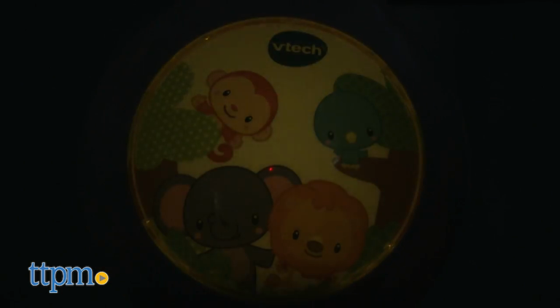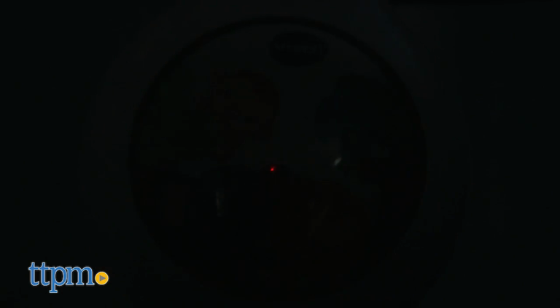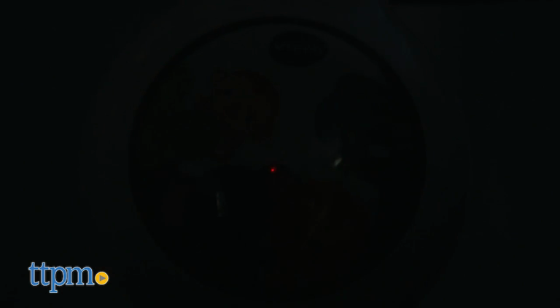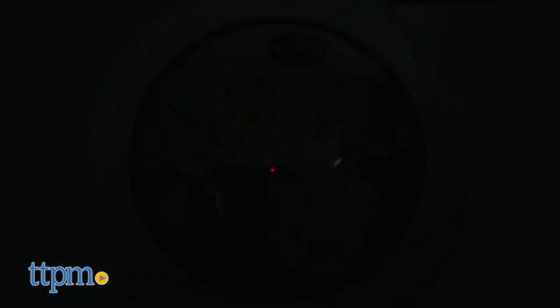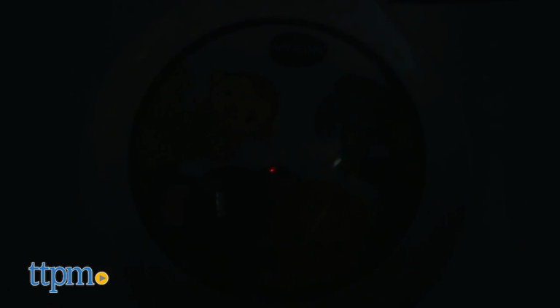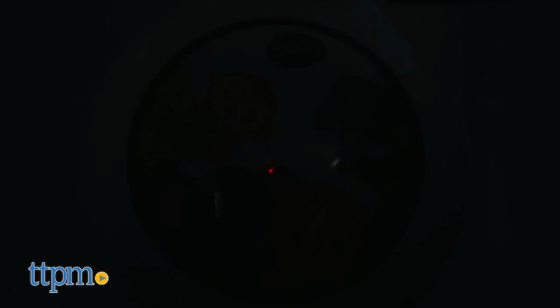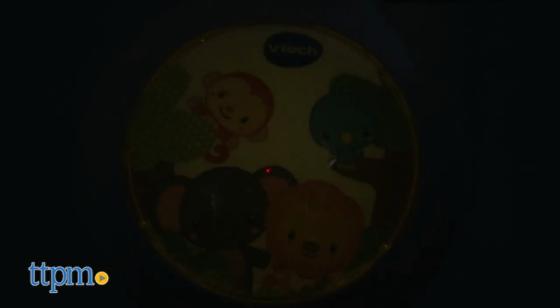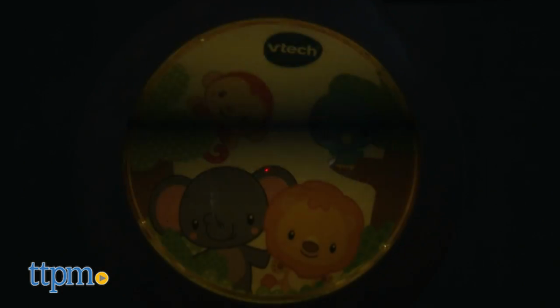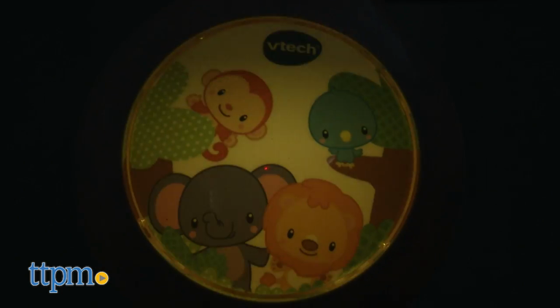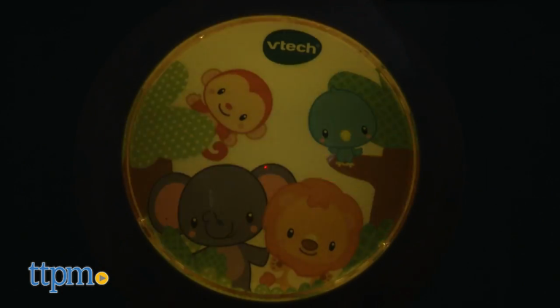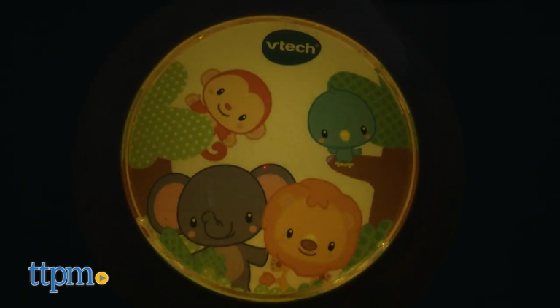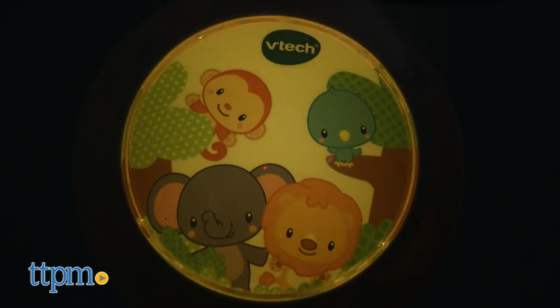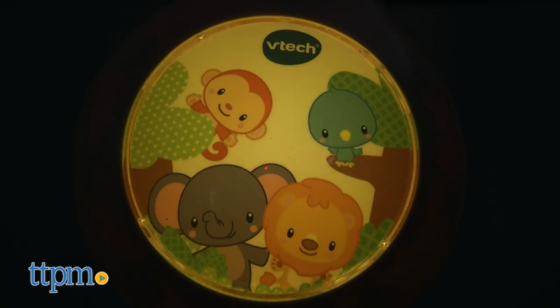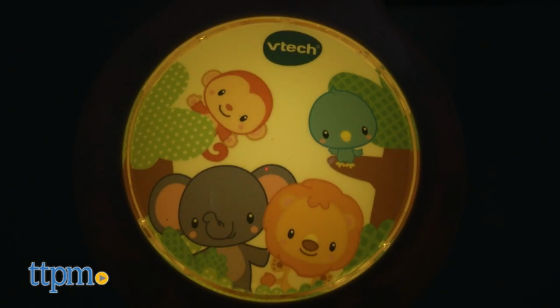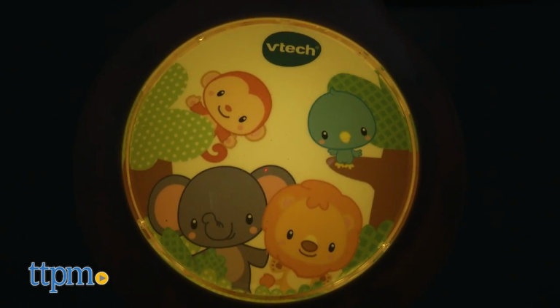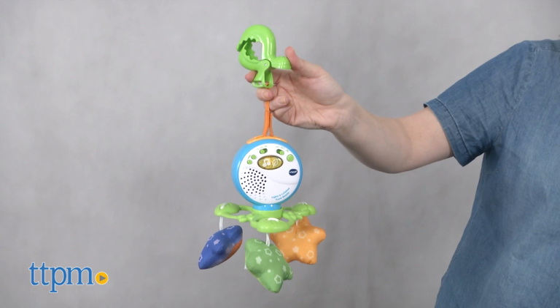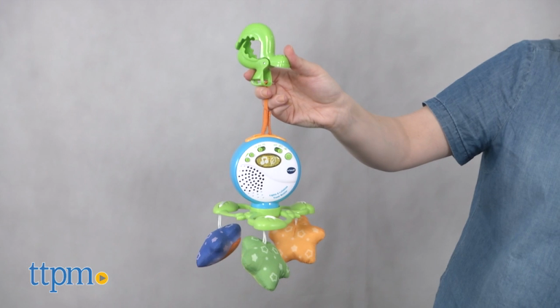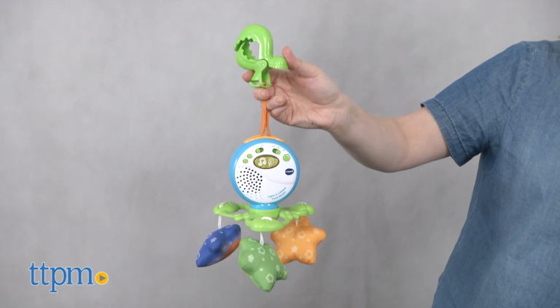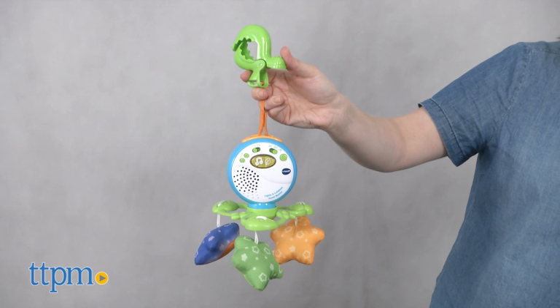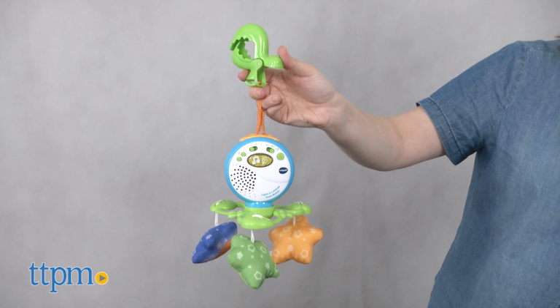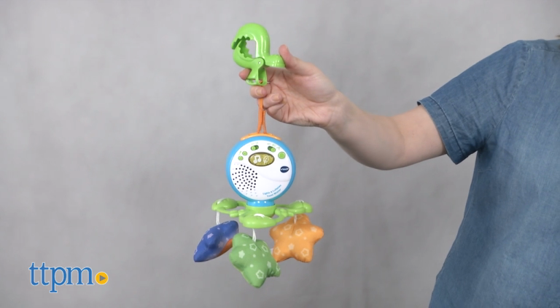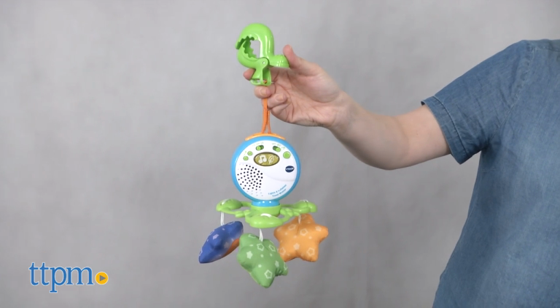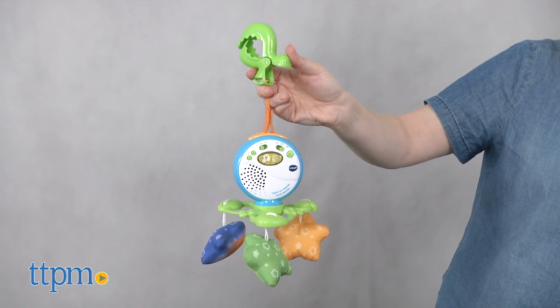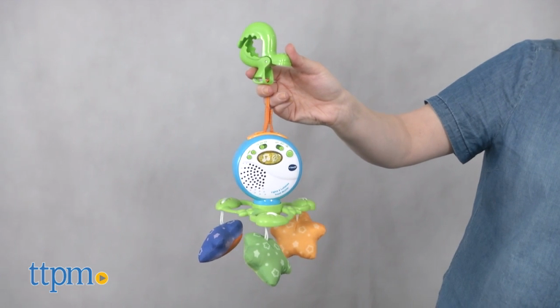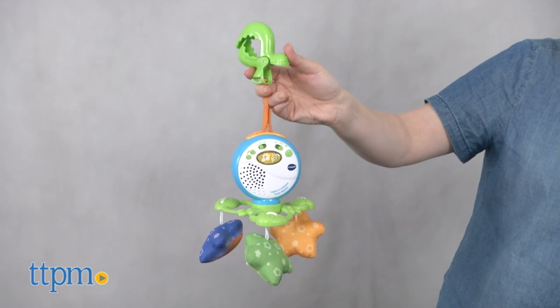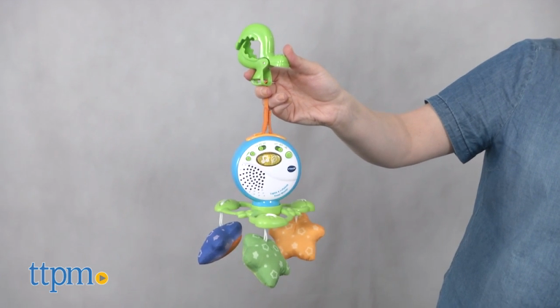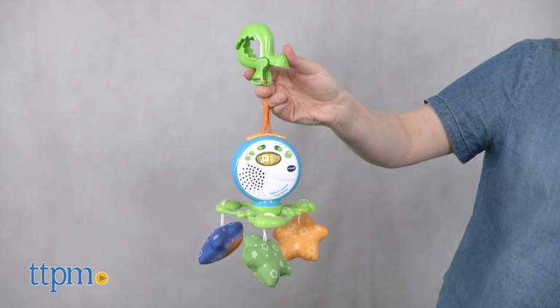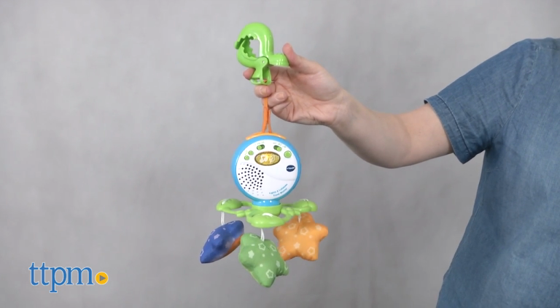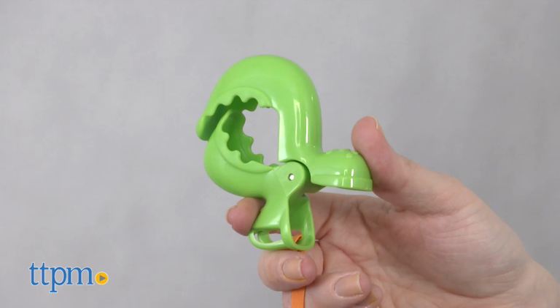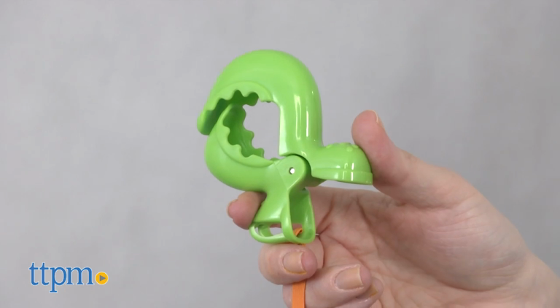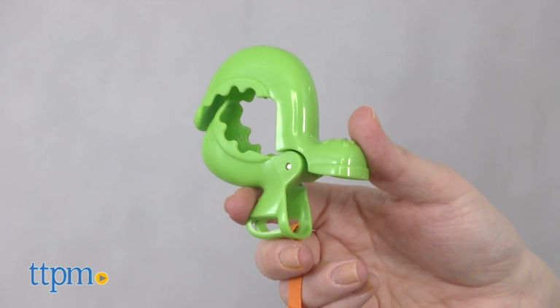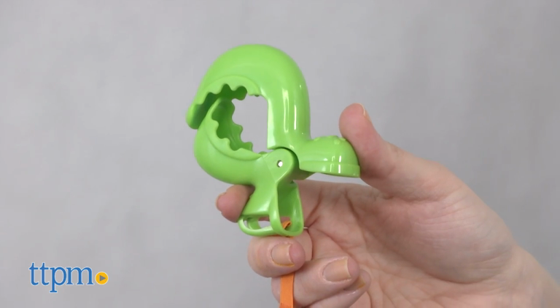The mobile can also be removed from the support post and connected to an elastic loop with a lobster claw that attaches to carriers and strollers.